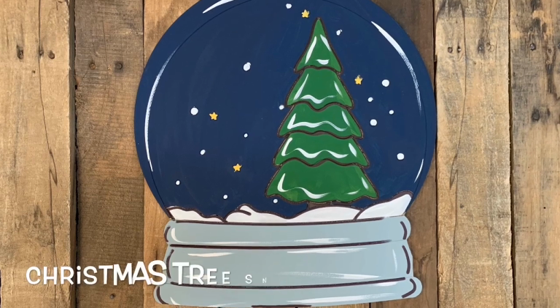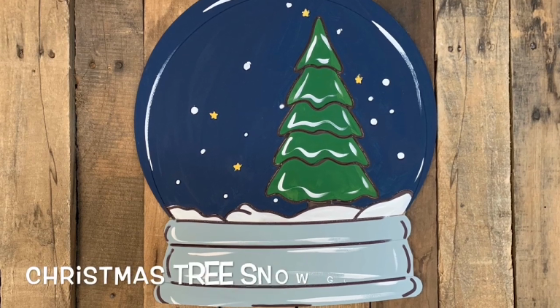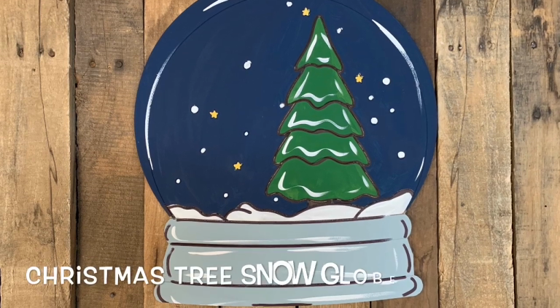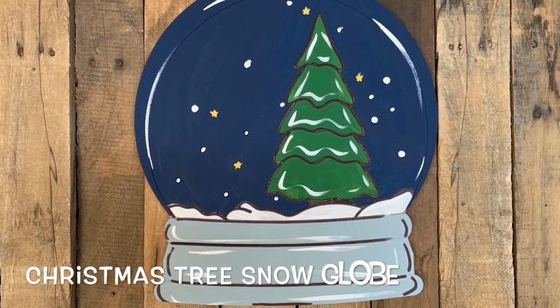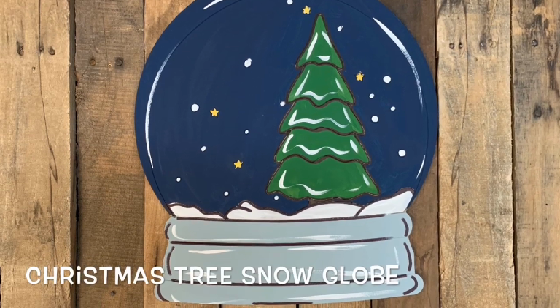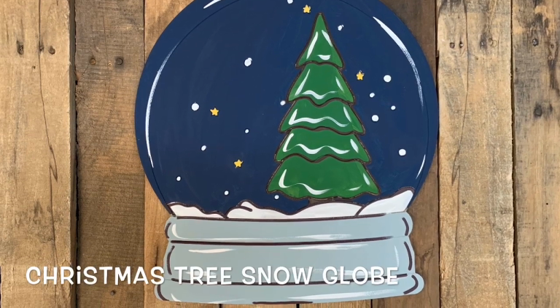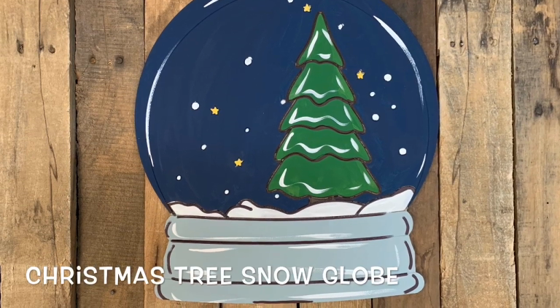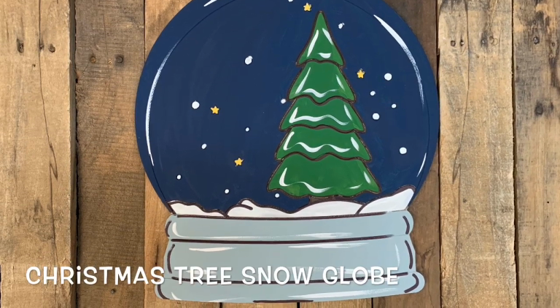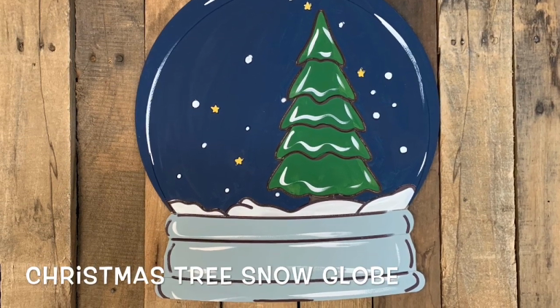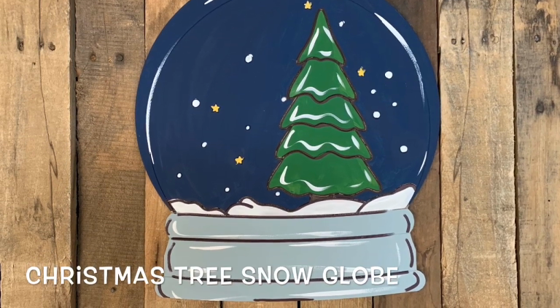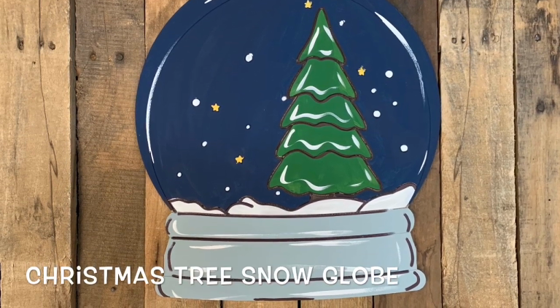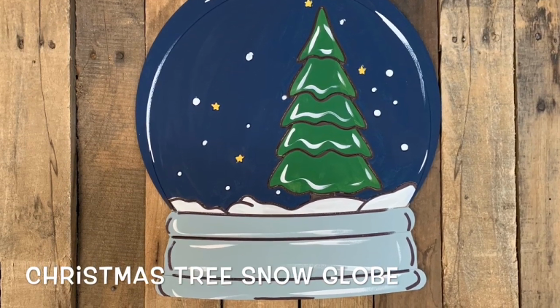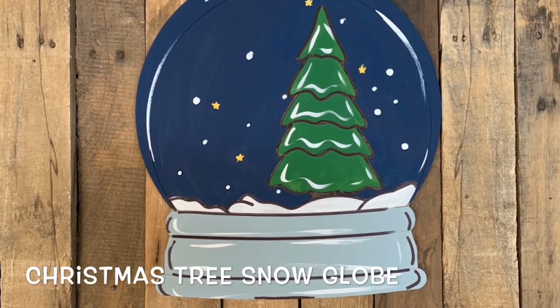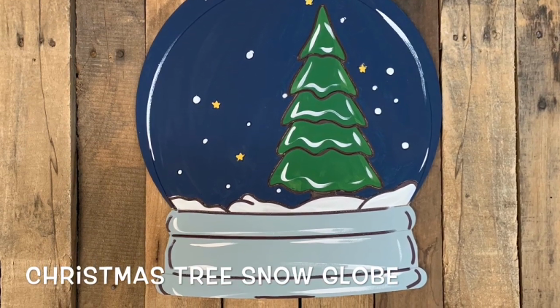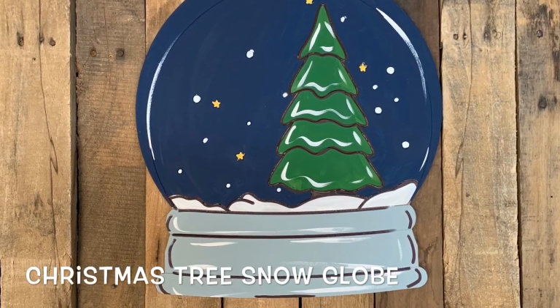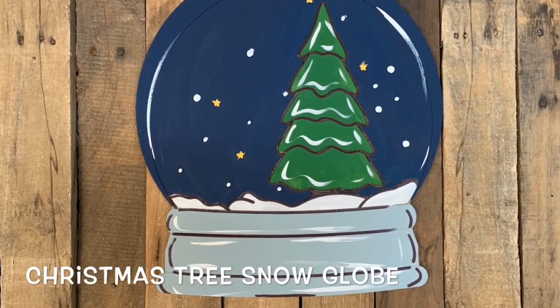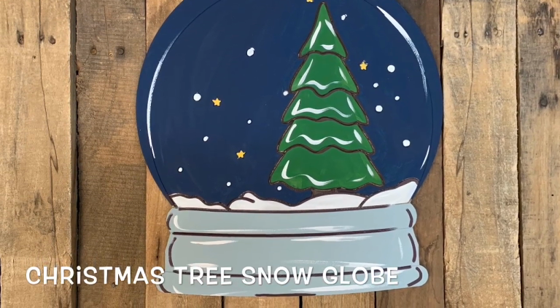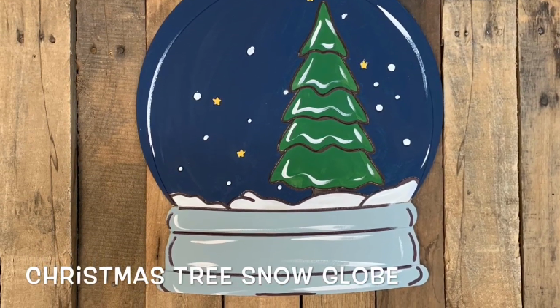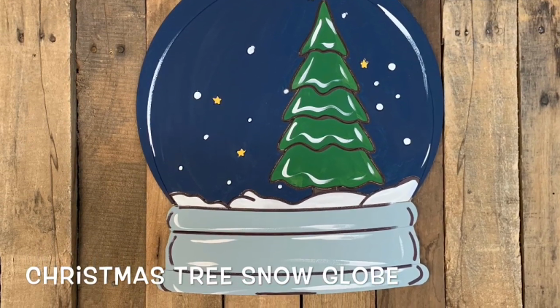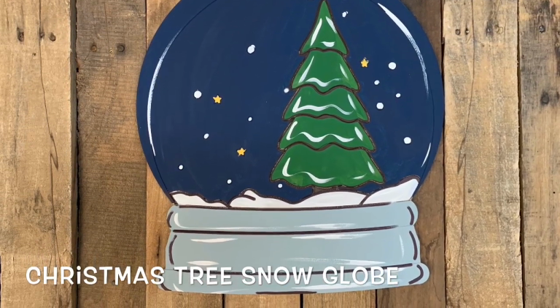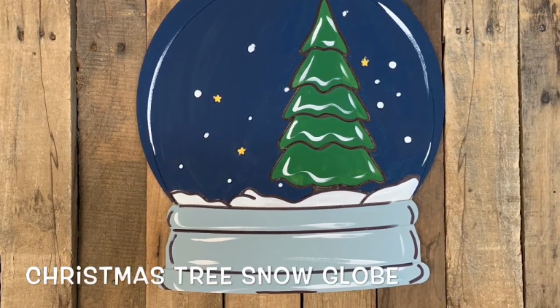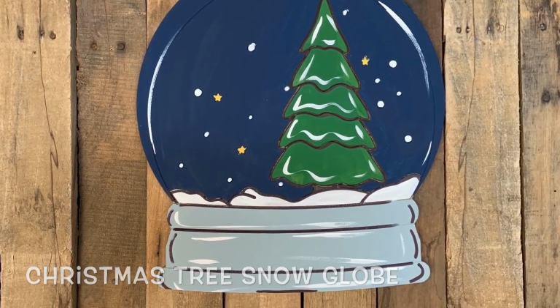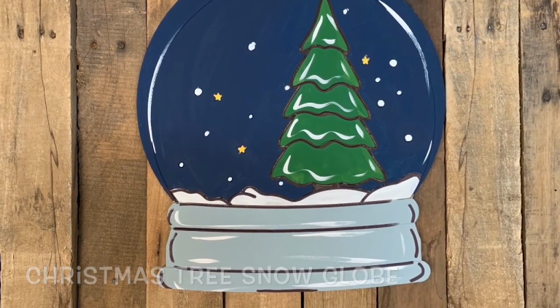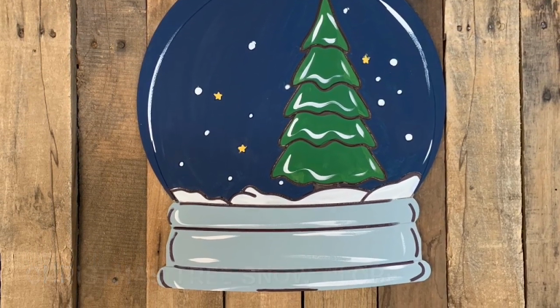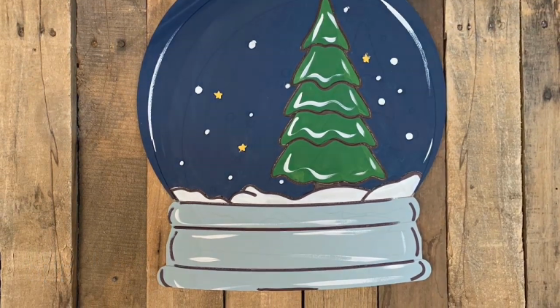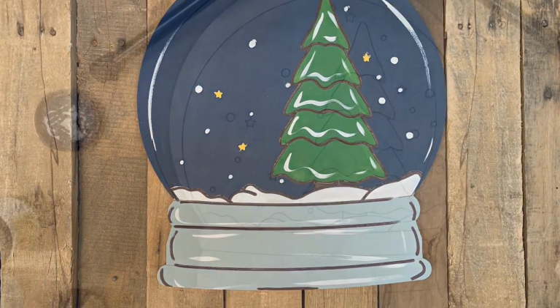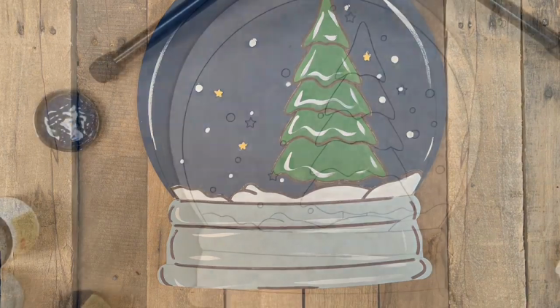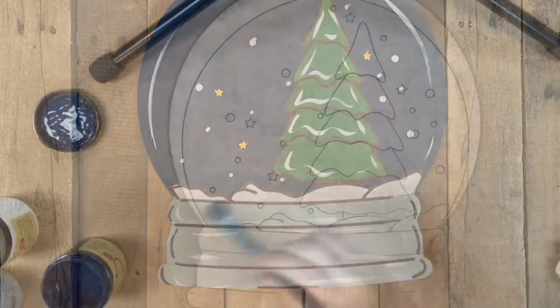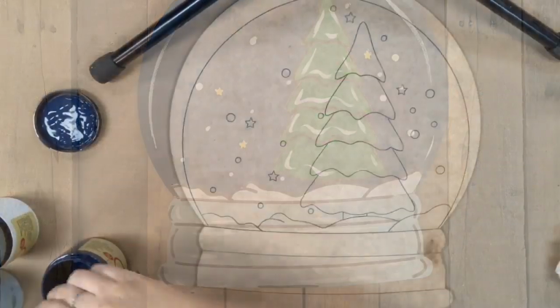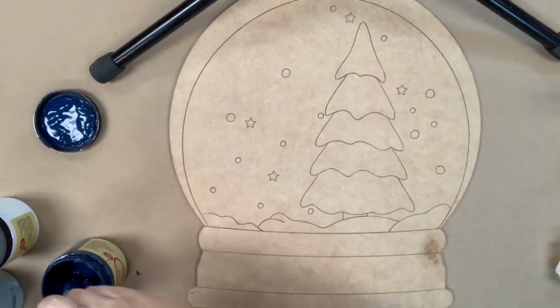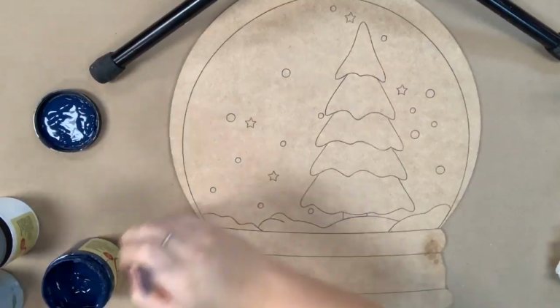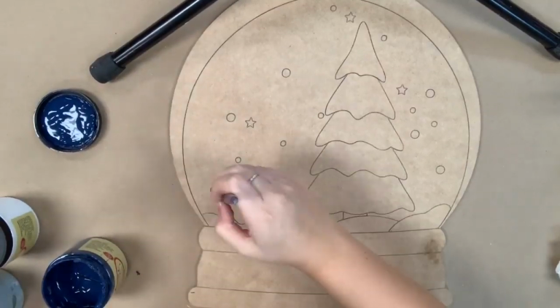Hey everyone, it's Scarlett at Buildacross, and today I'm going to show you how I paint this Christmas tree snow globe.